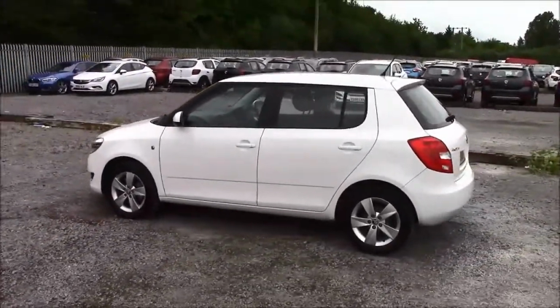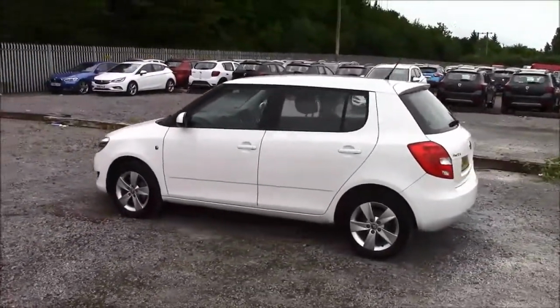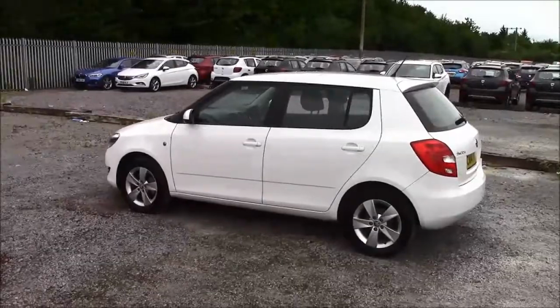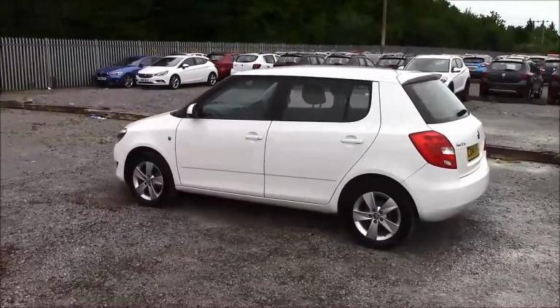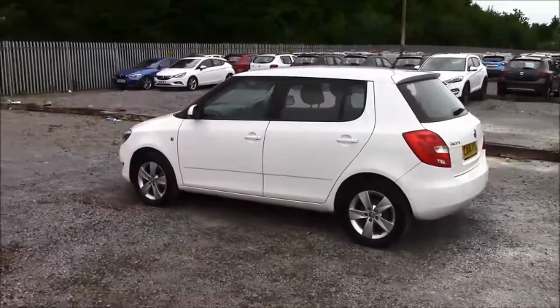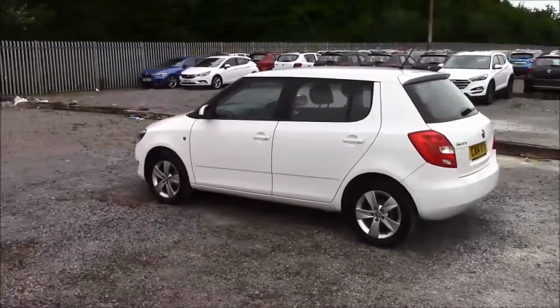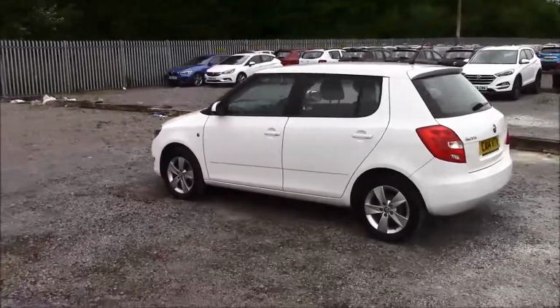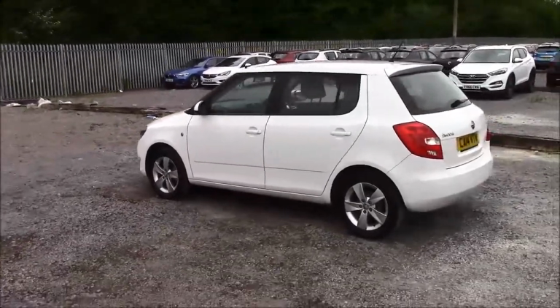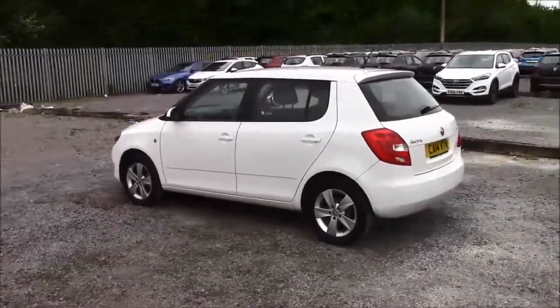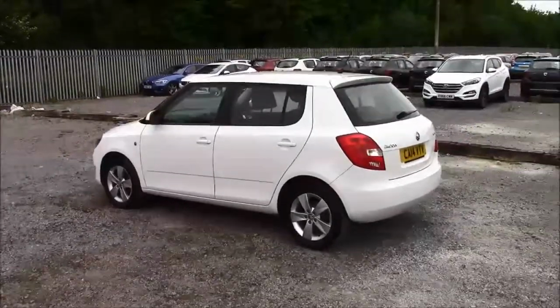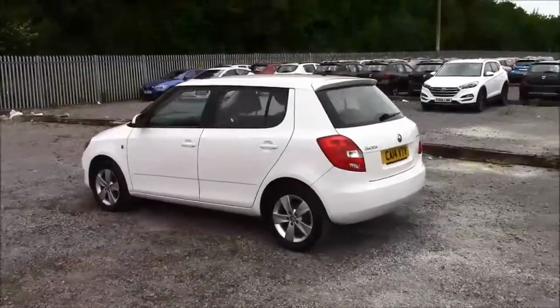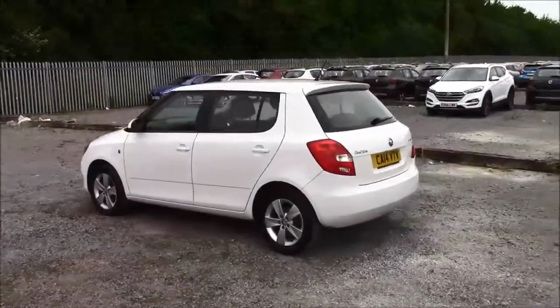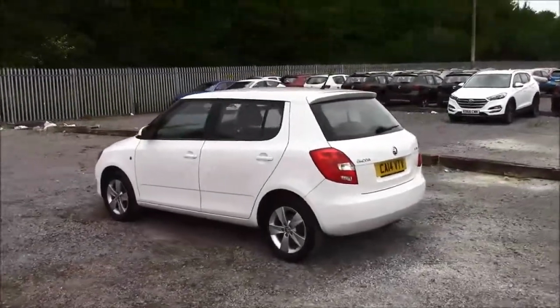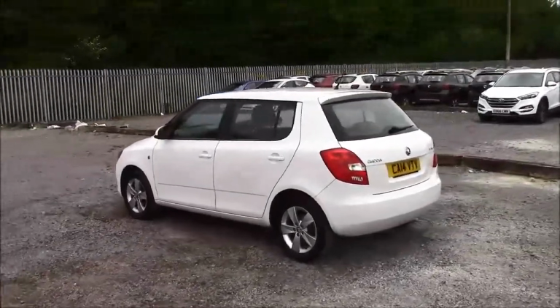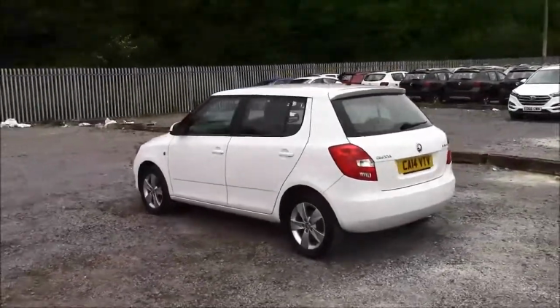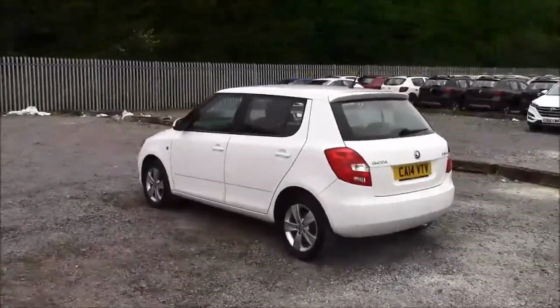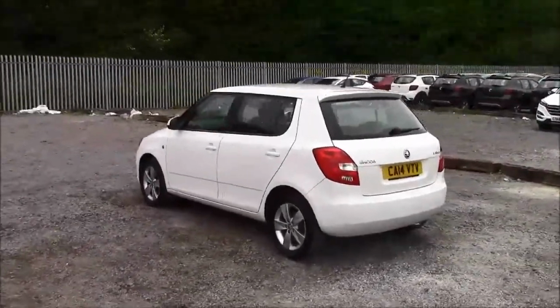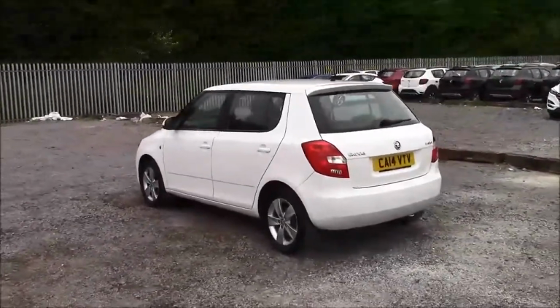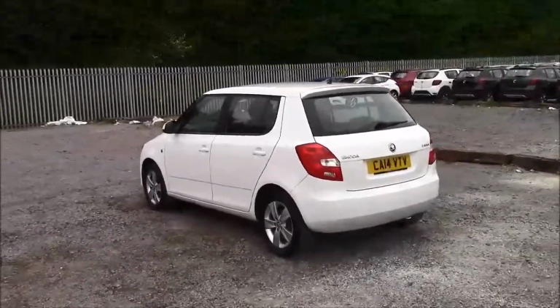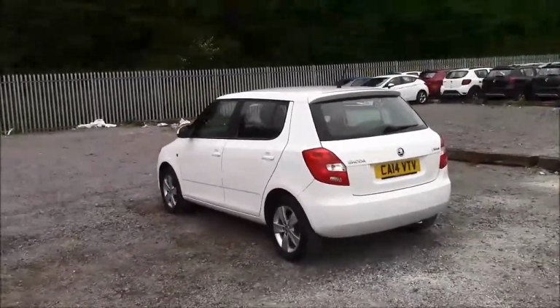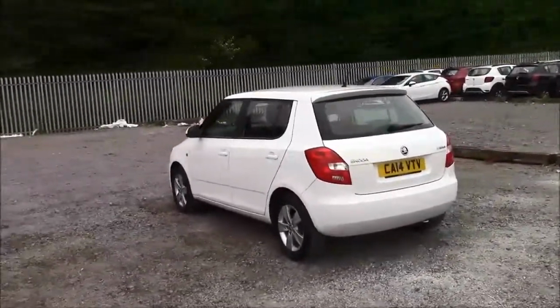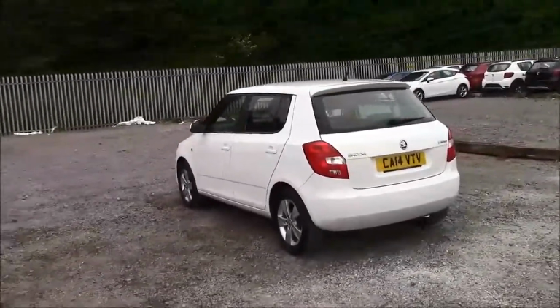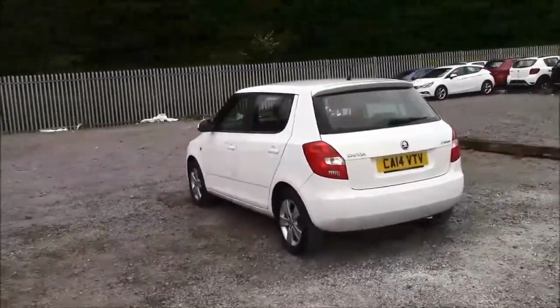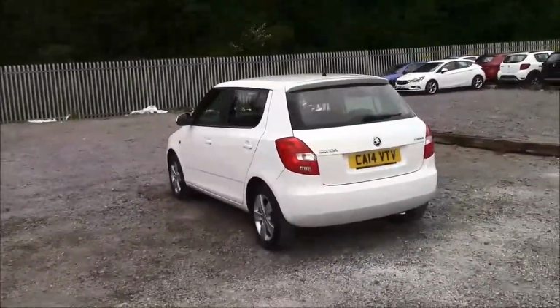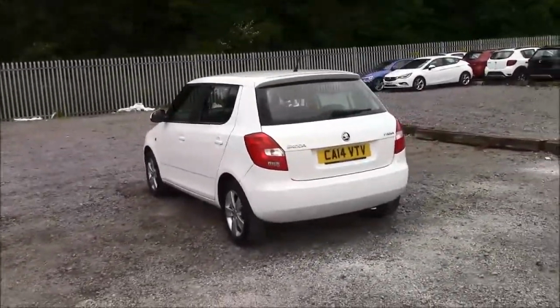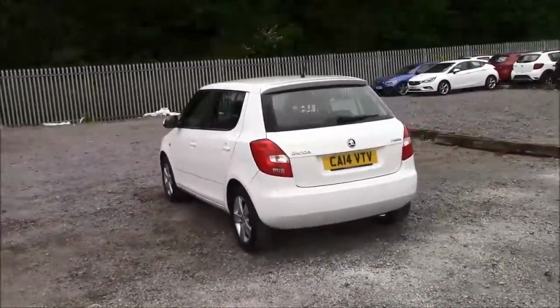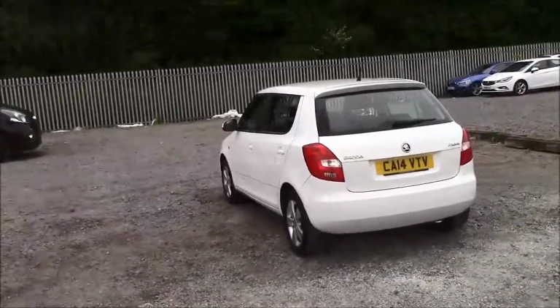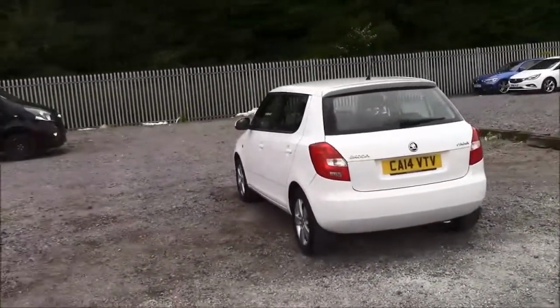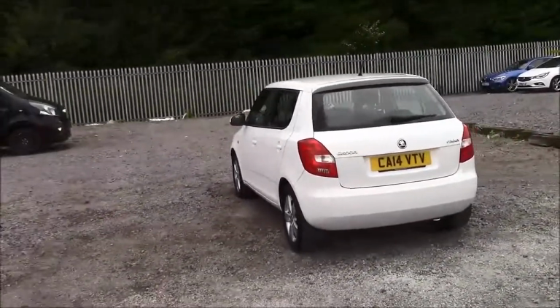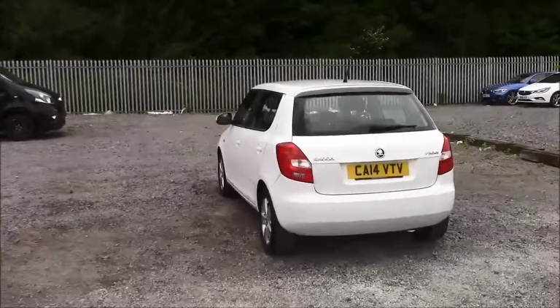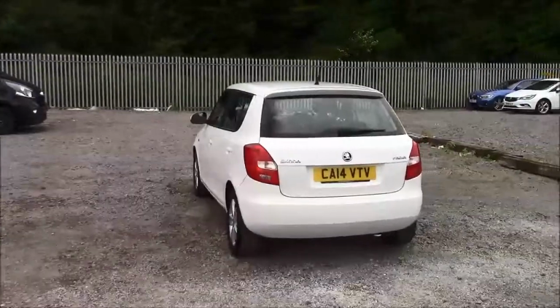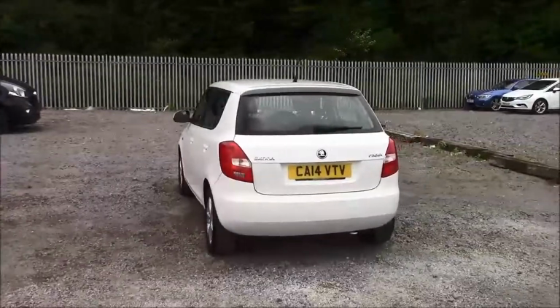As you walk around the vehicle, you'll see this car comes with alloy wheels. We have same colour body bumpers and it also comes fitted with a heated rear windshield.